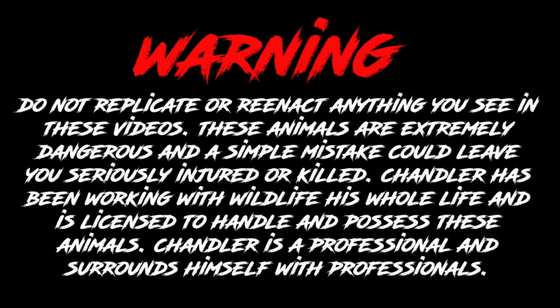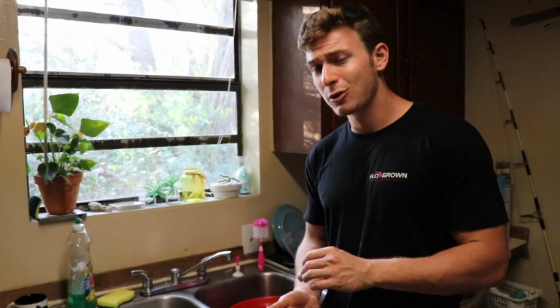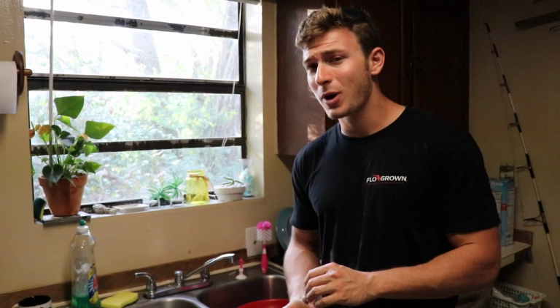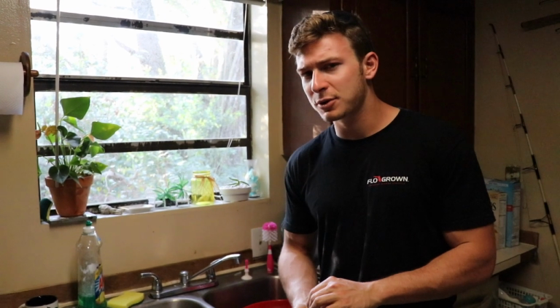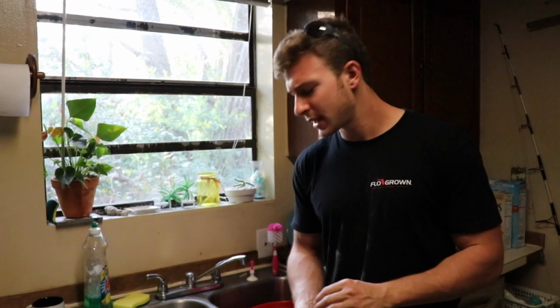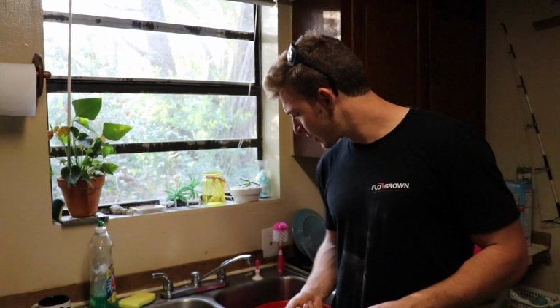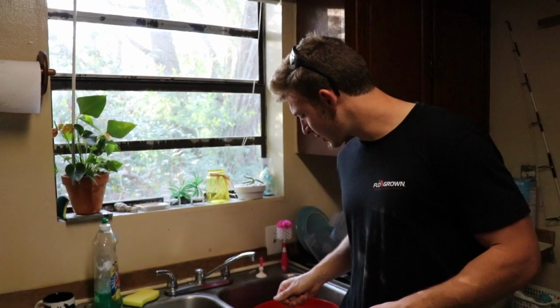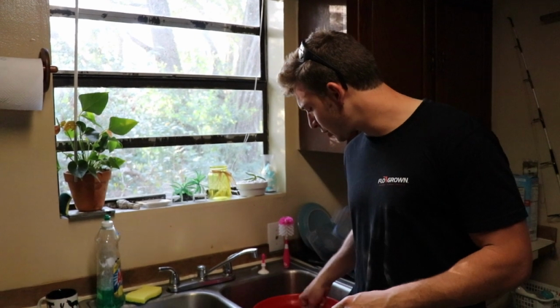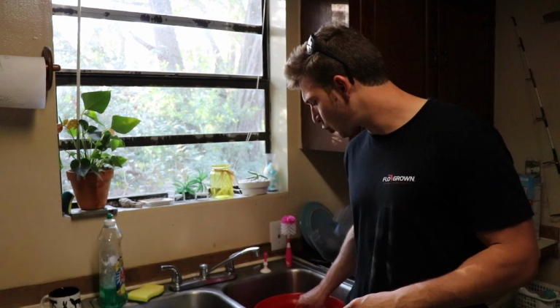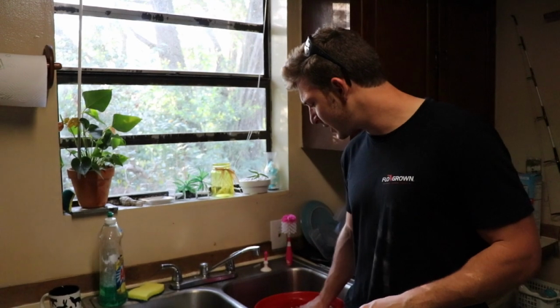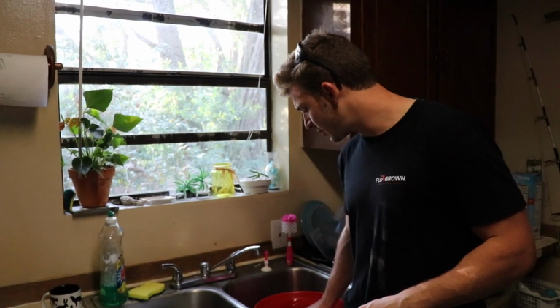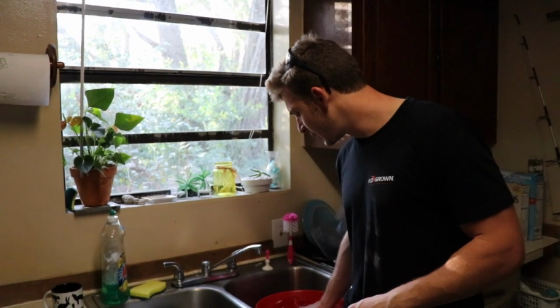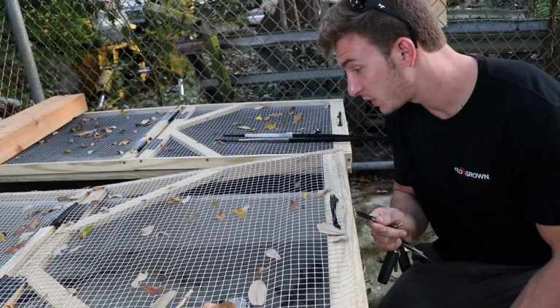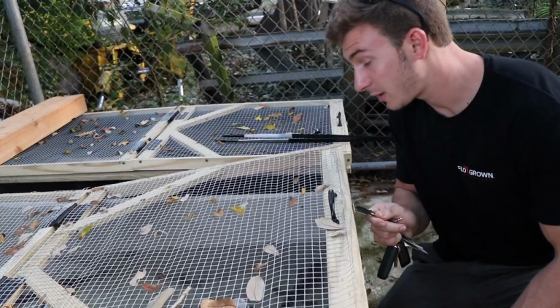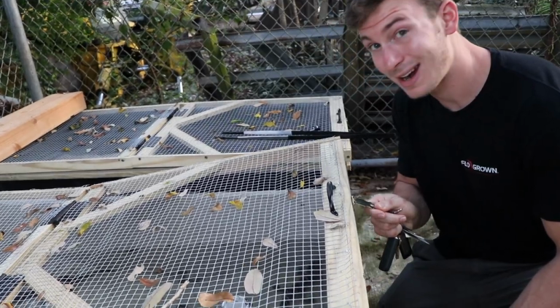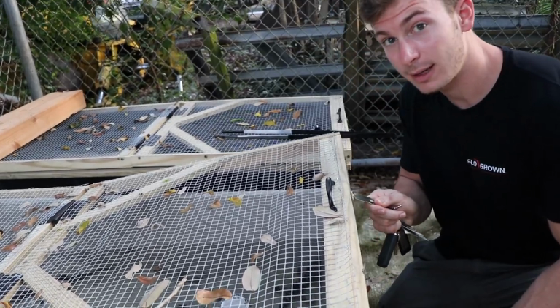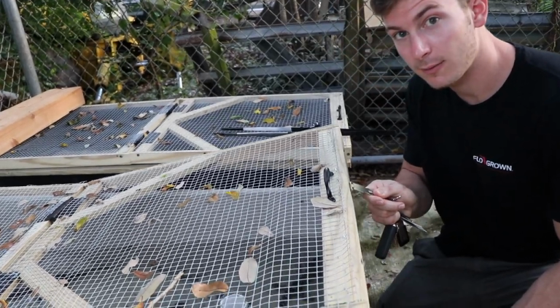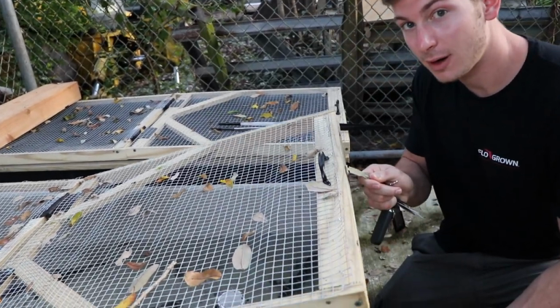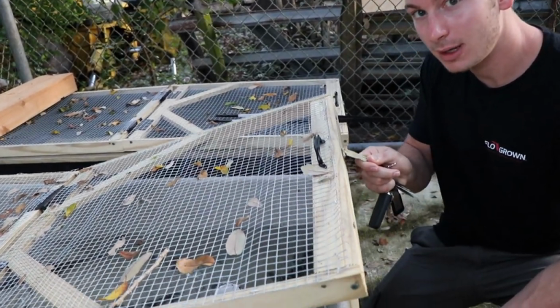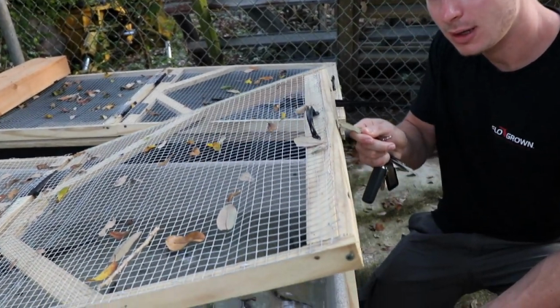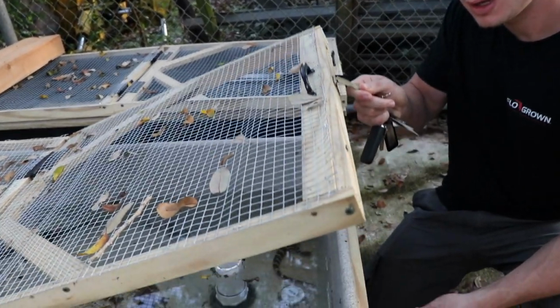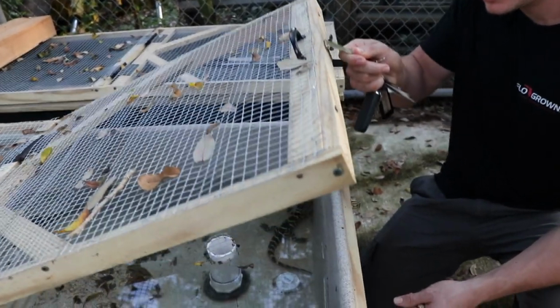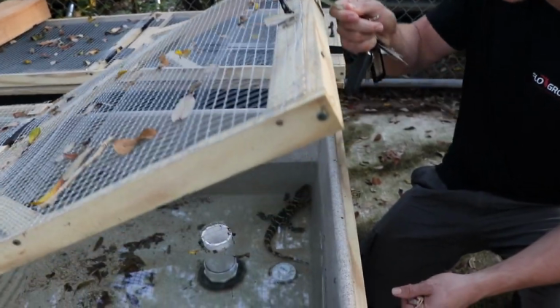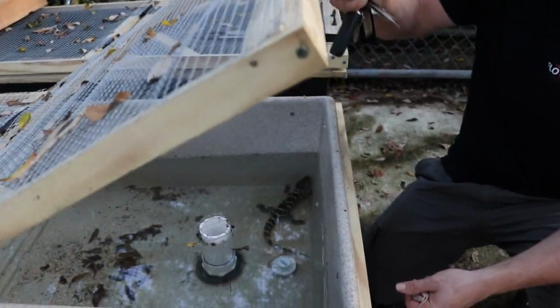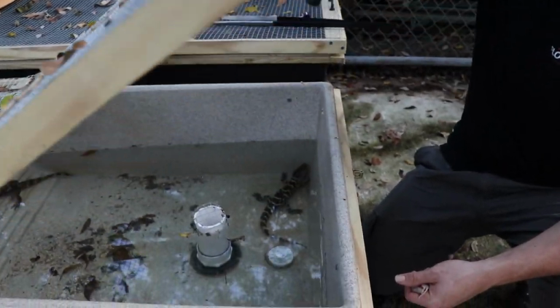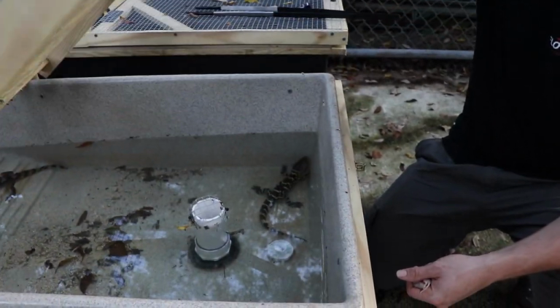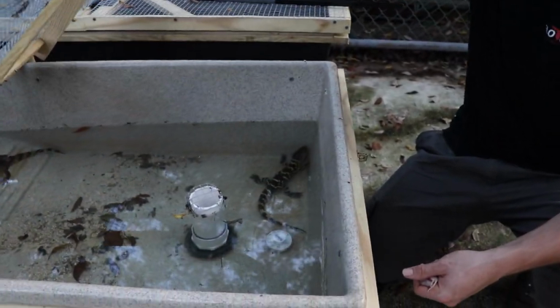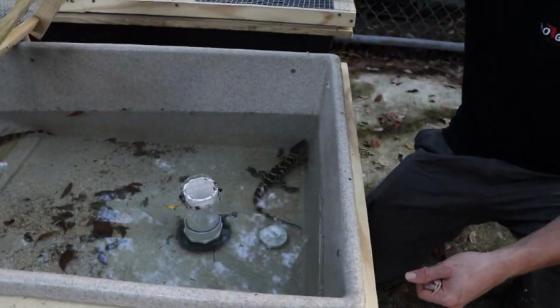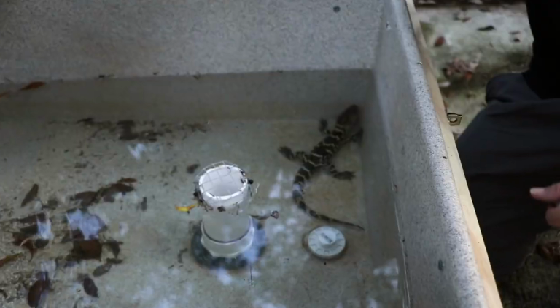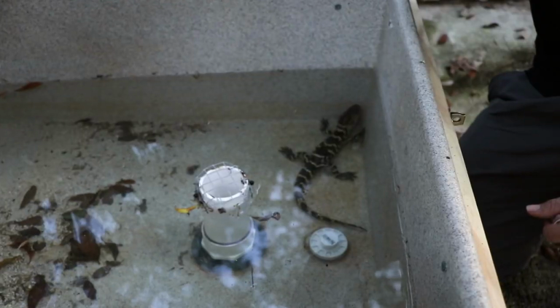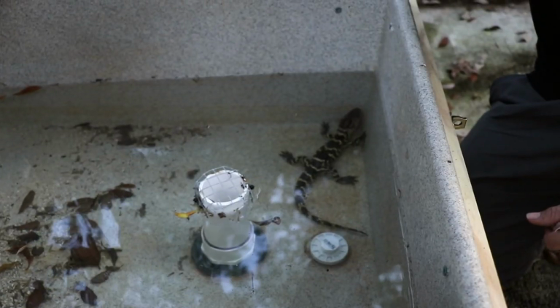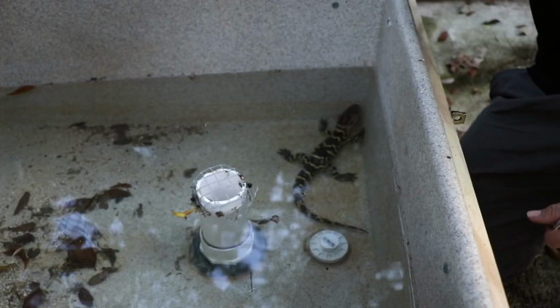A little raptor gang — I gotta start training them. The American alligator, very easy to train. Watch this. He's gonna come up, watch.